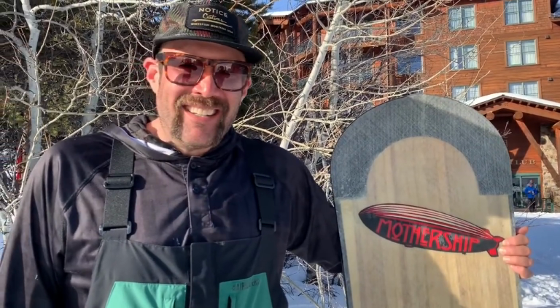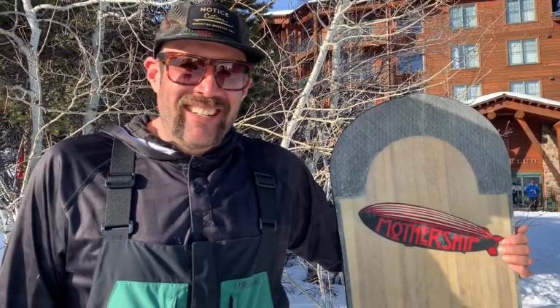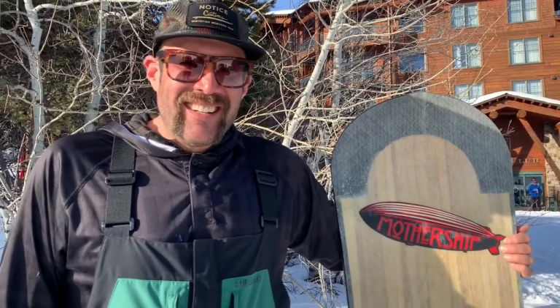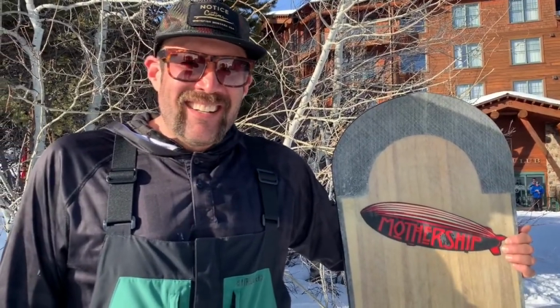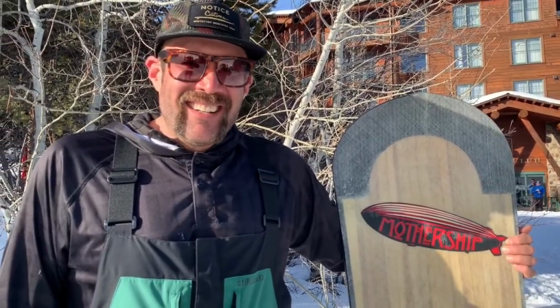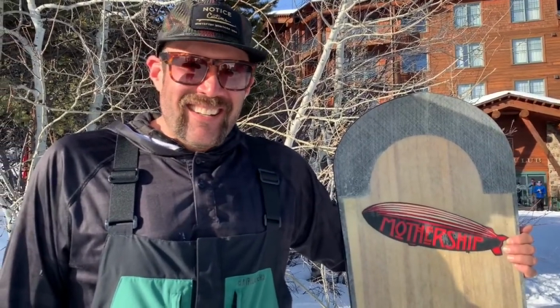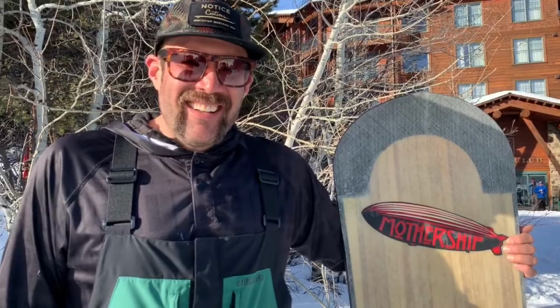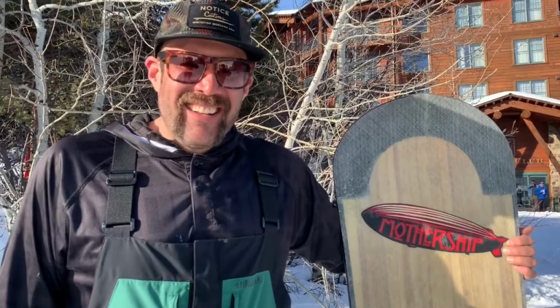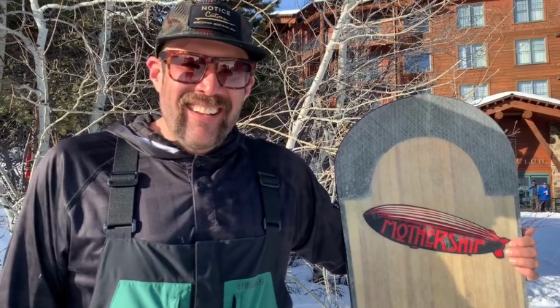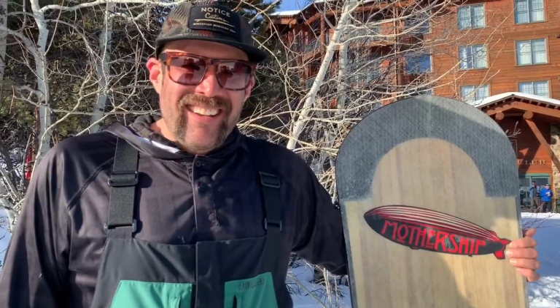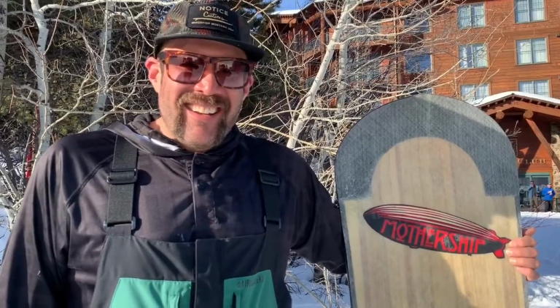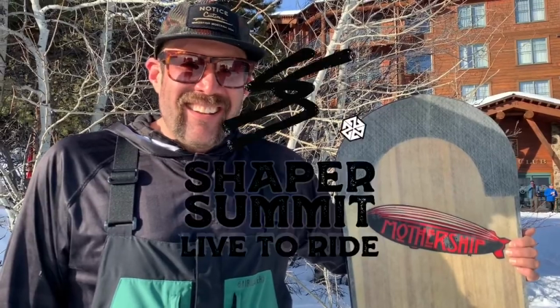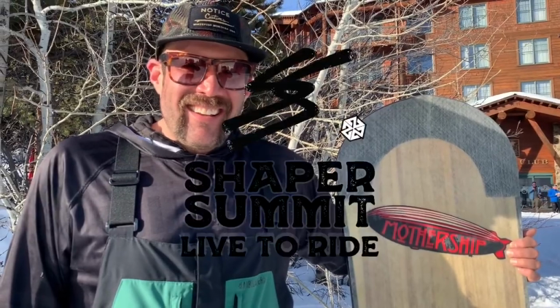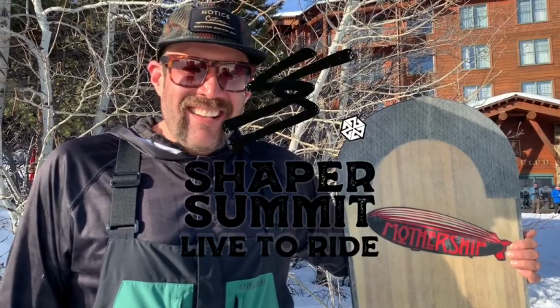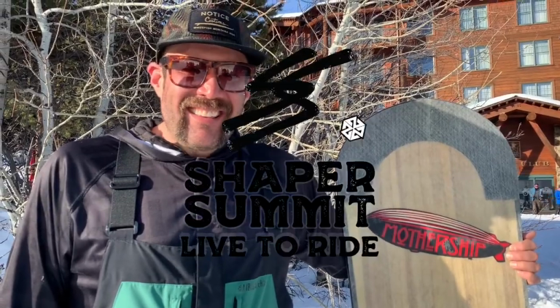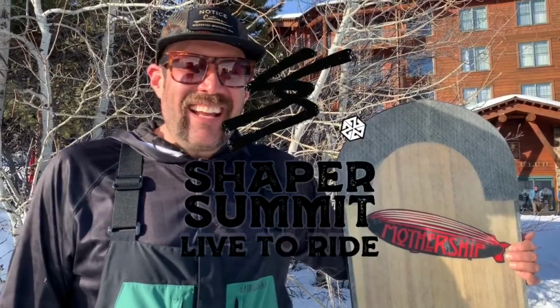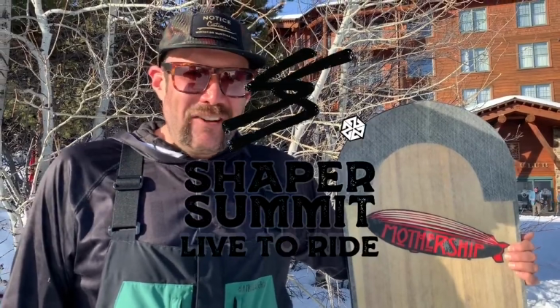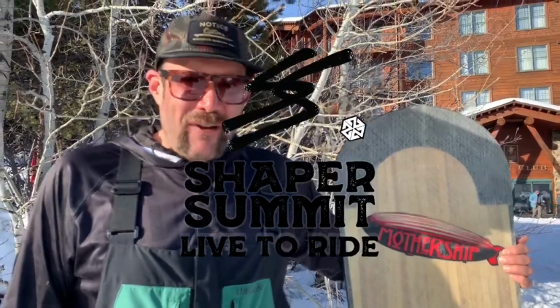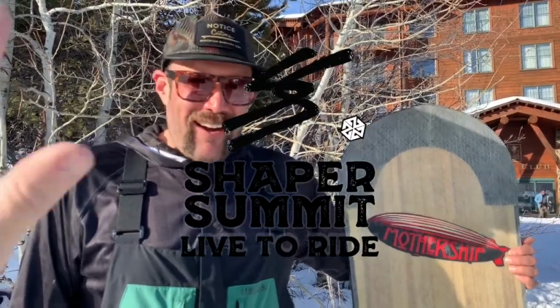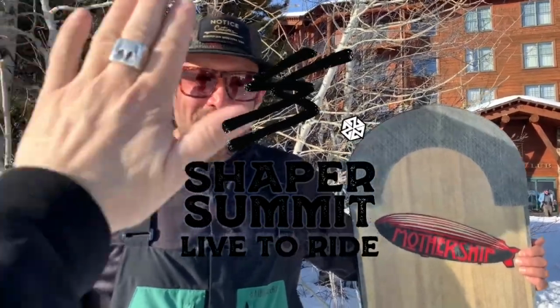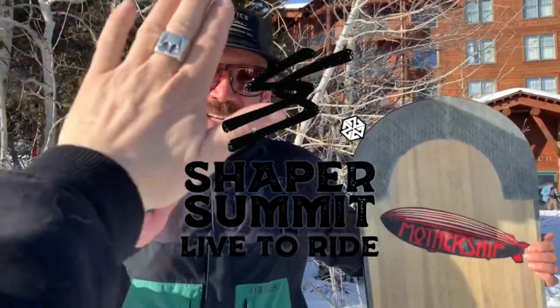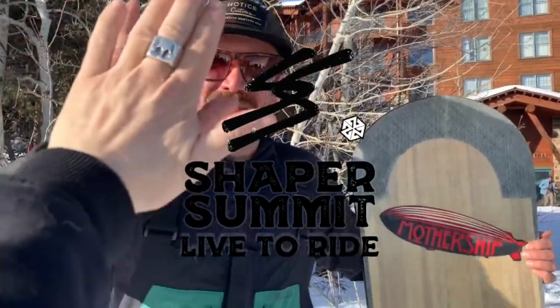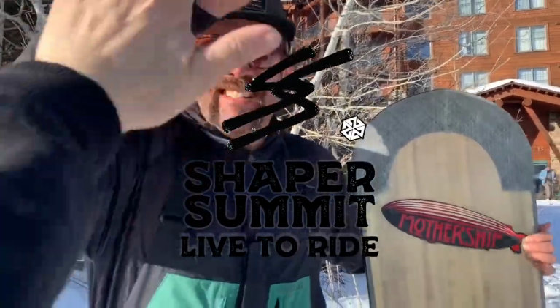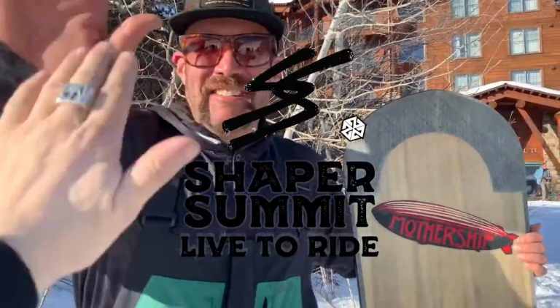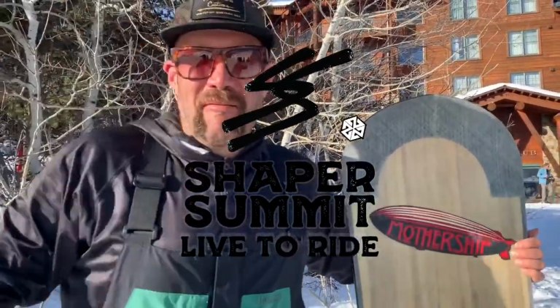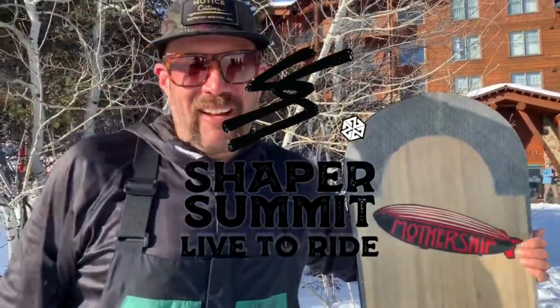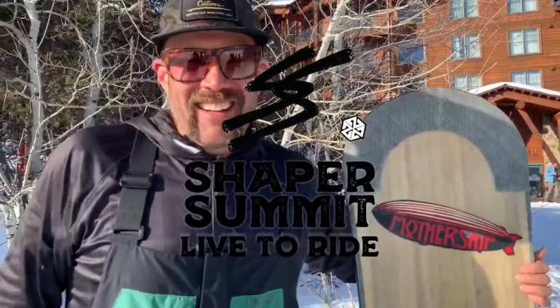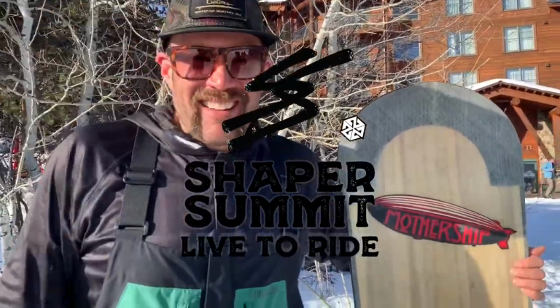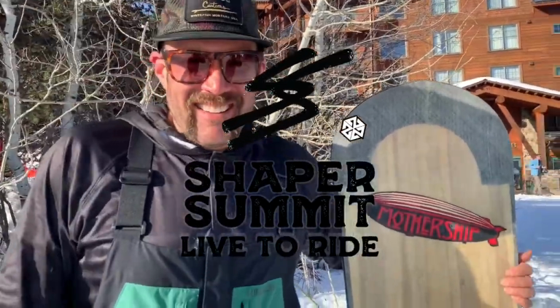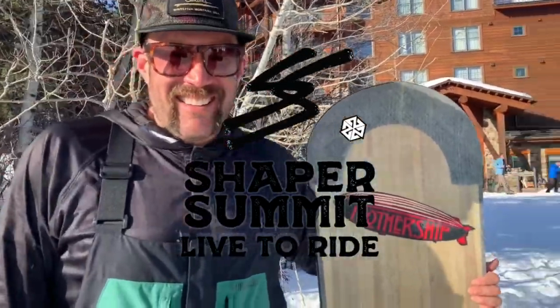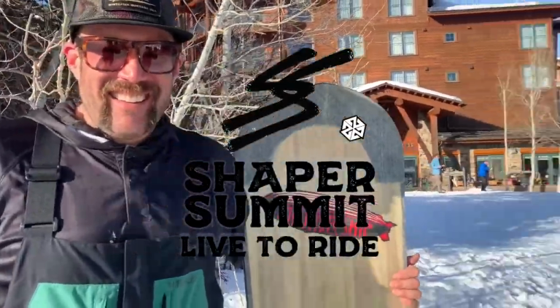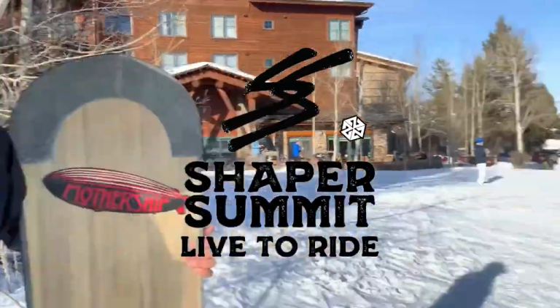Awesome man, thanks so much for coming to Shaper Summit. Thank you, Rob. Best of snowboarding, yeah man, thanks.